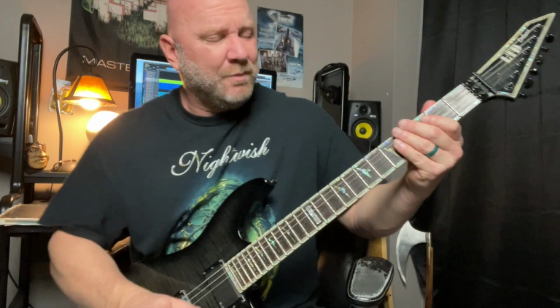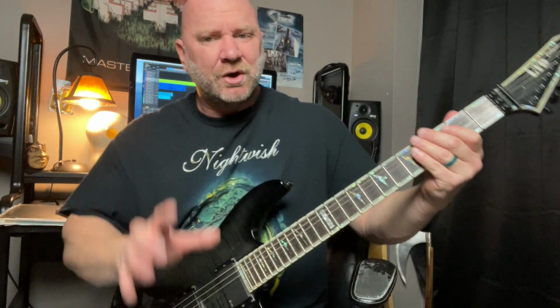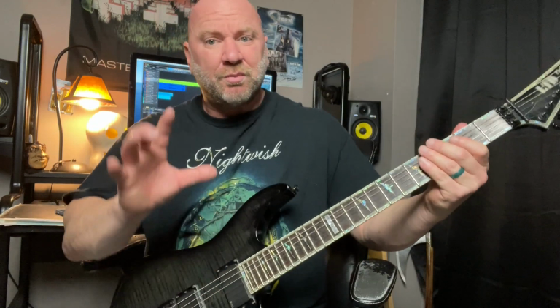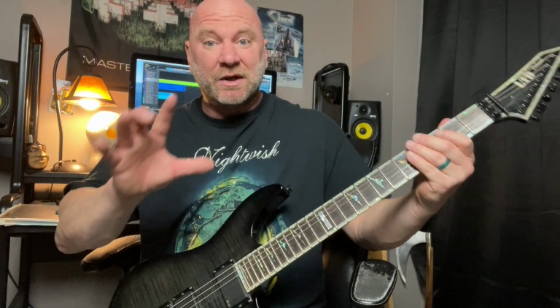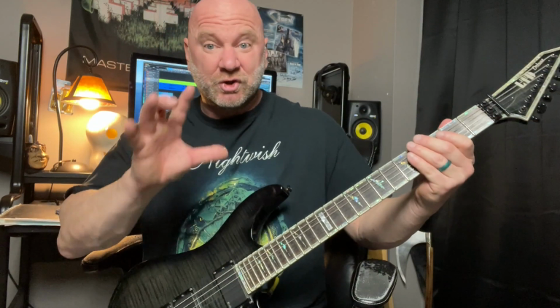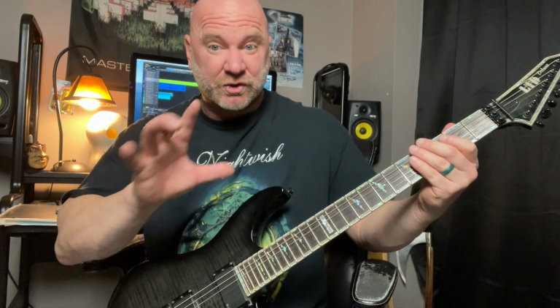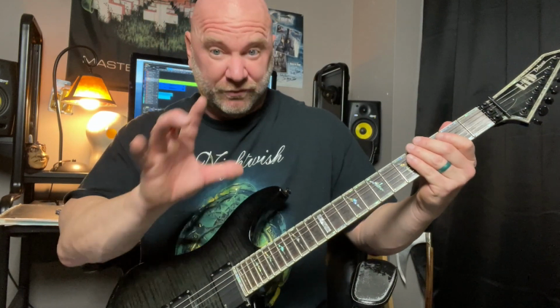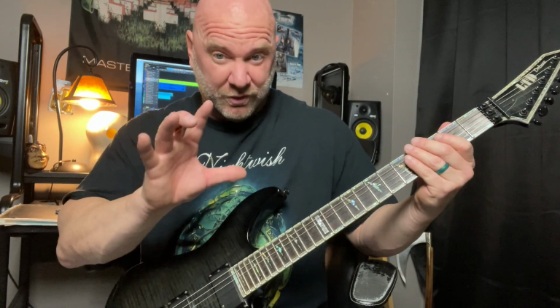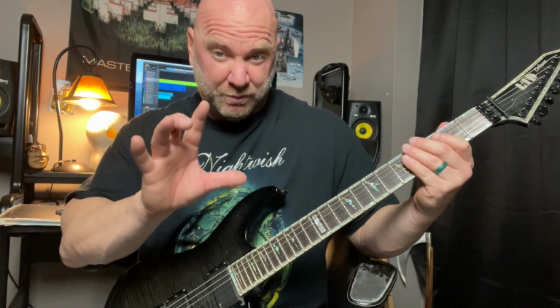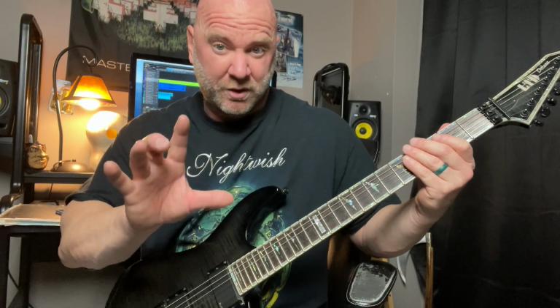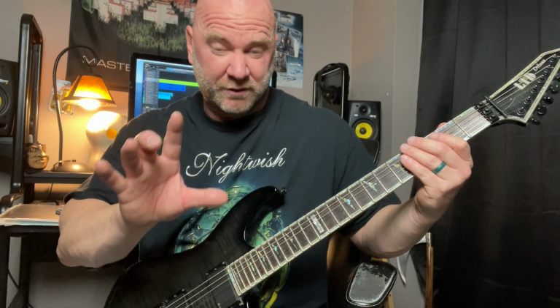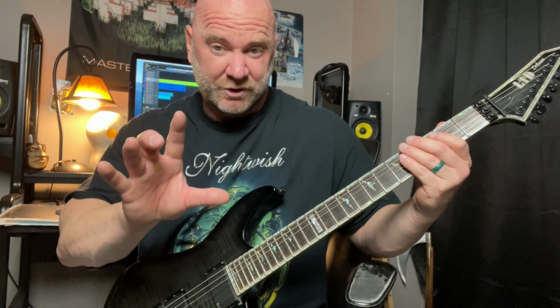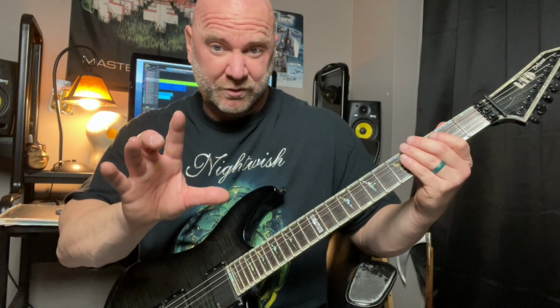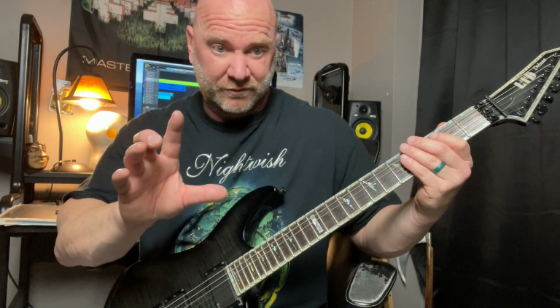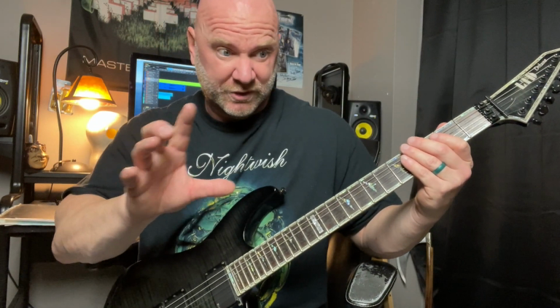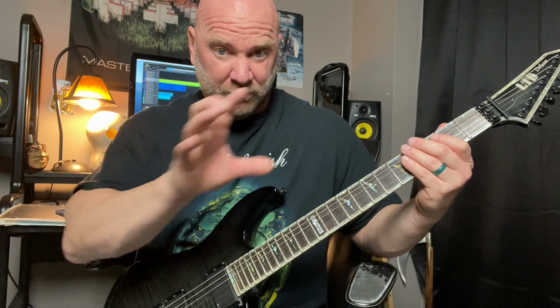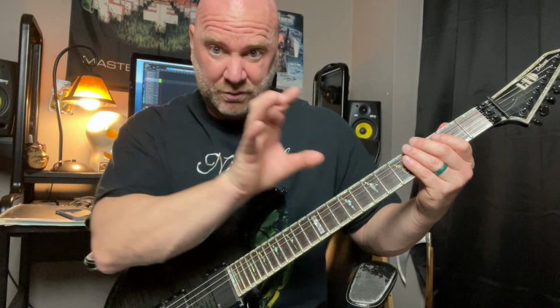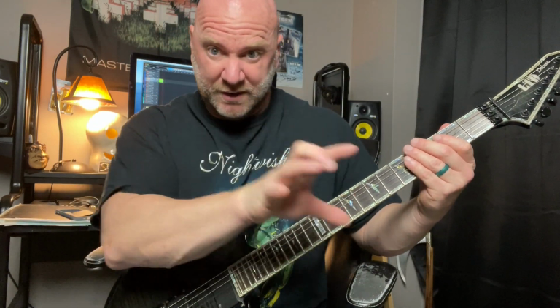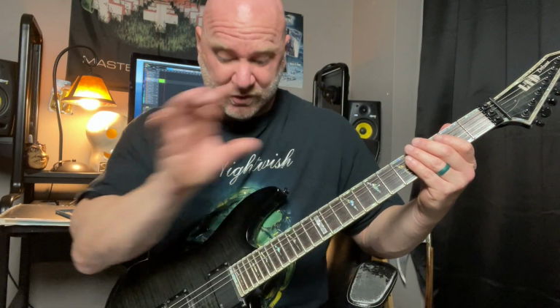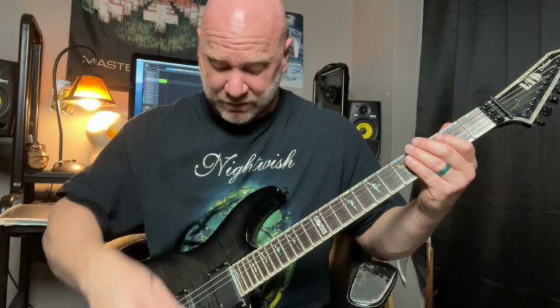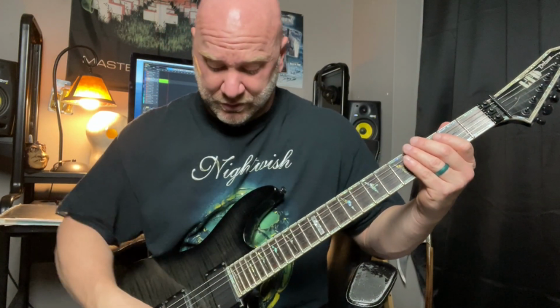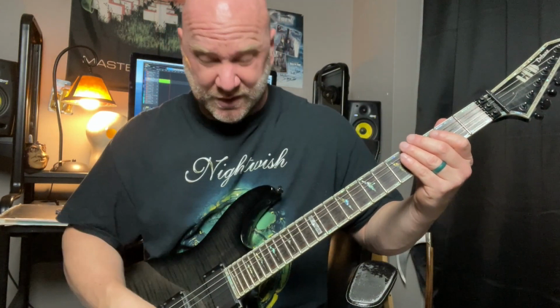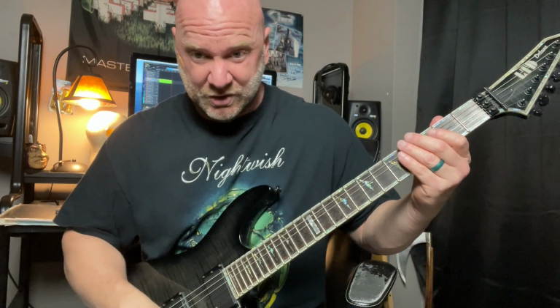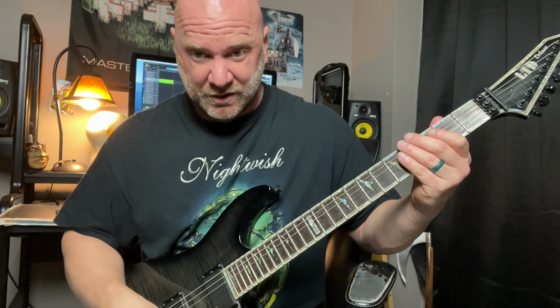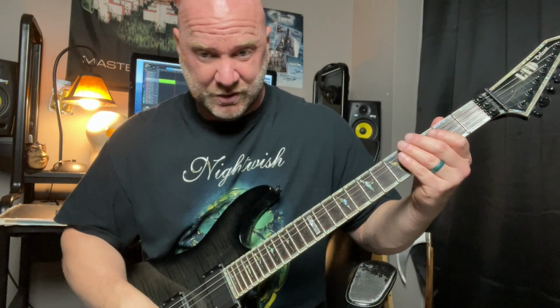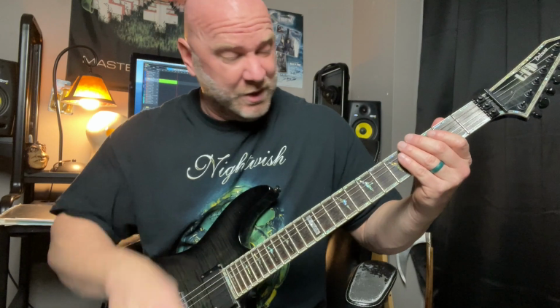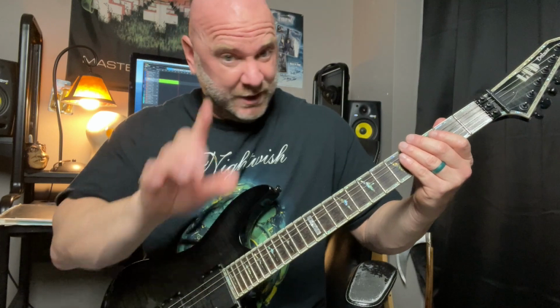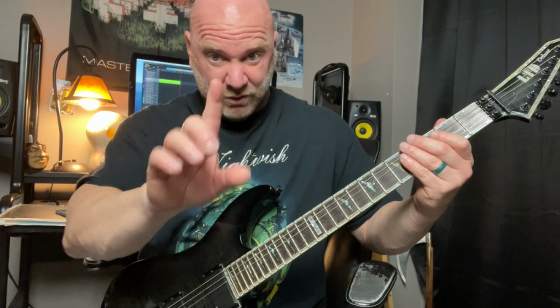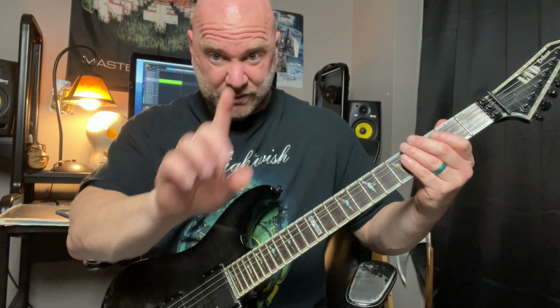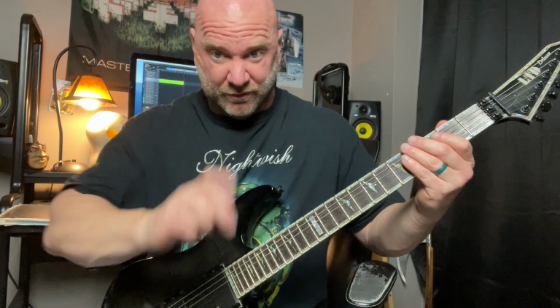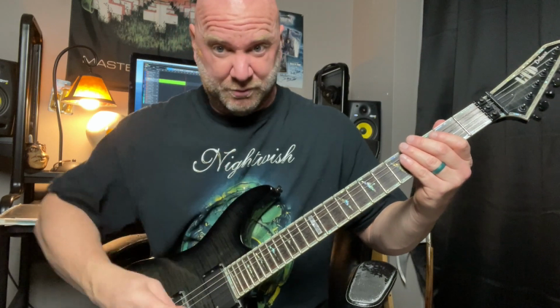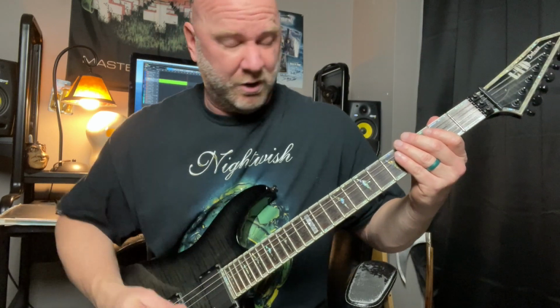I'm going to play just the first part of this riff because we're going to break this into two sections. So here's the first part.